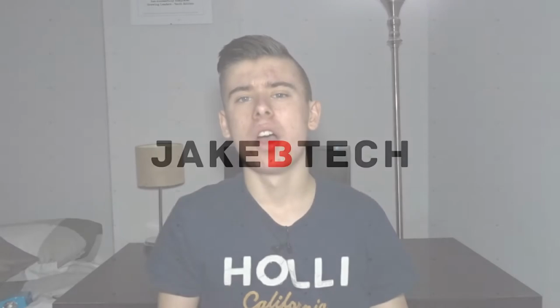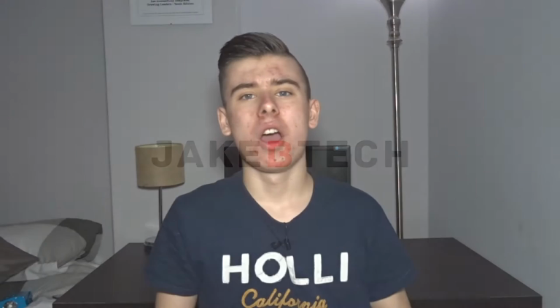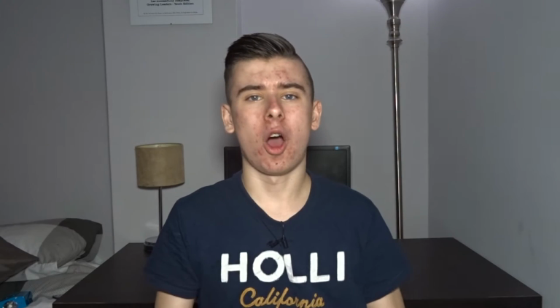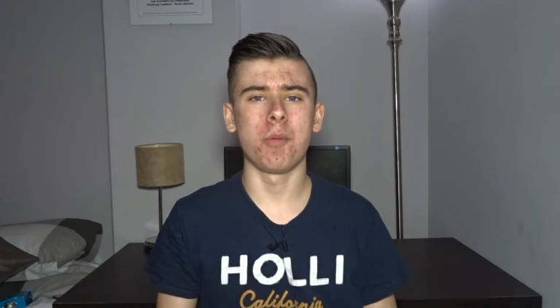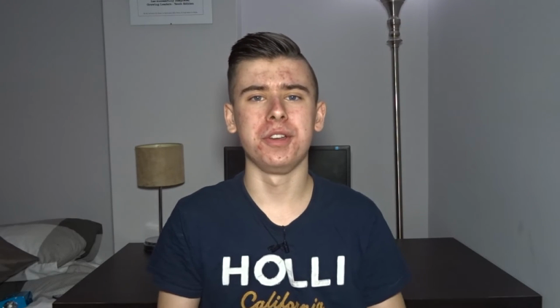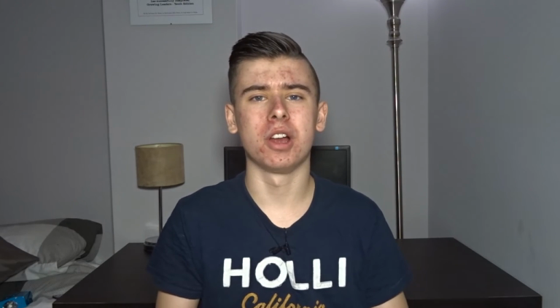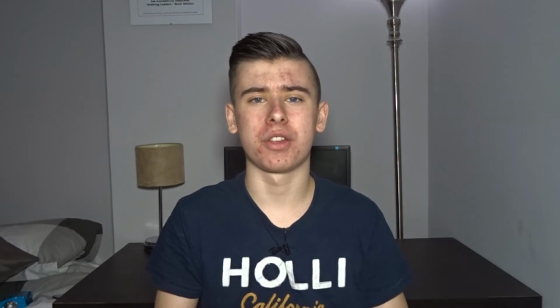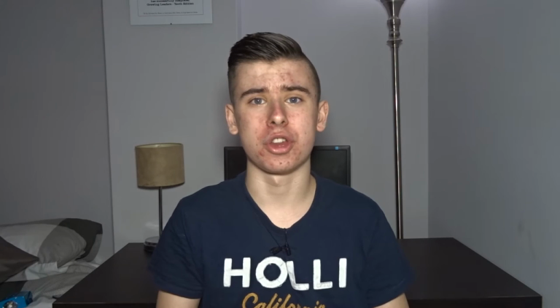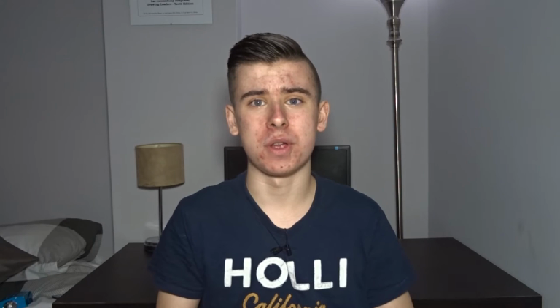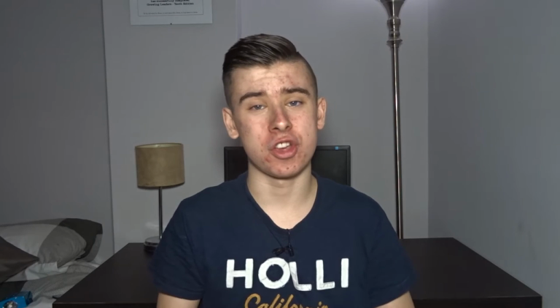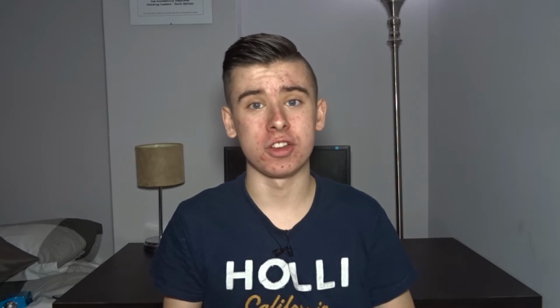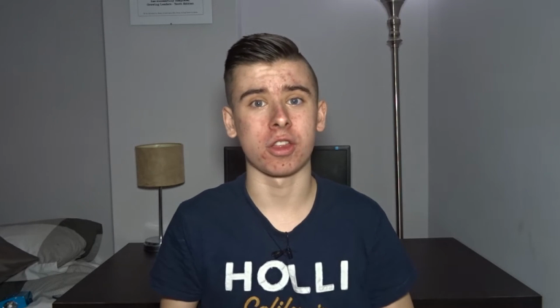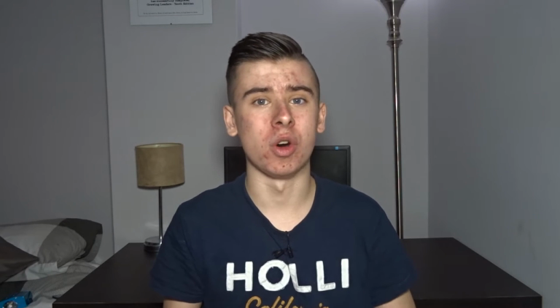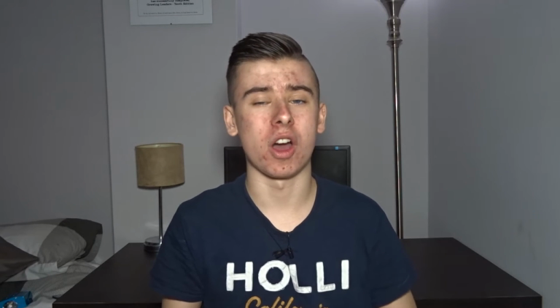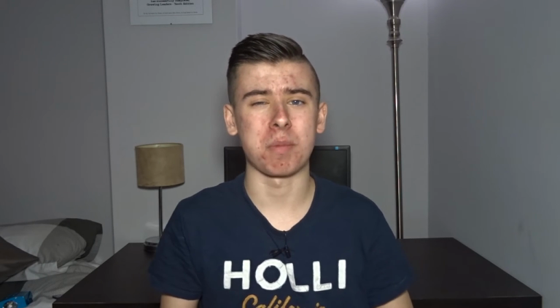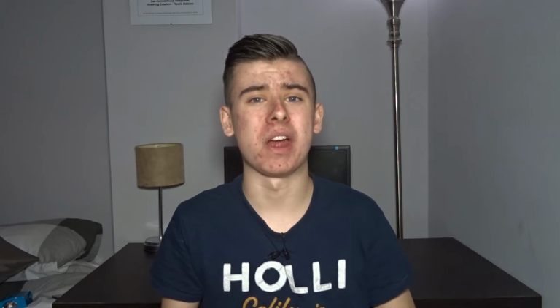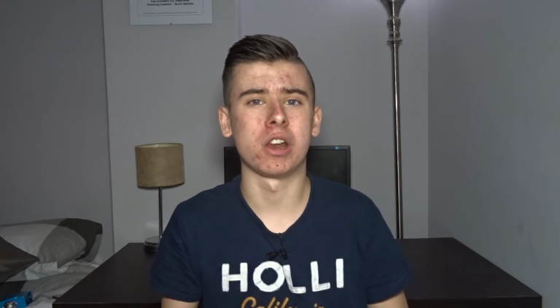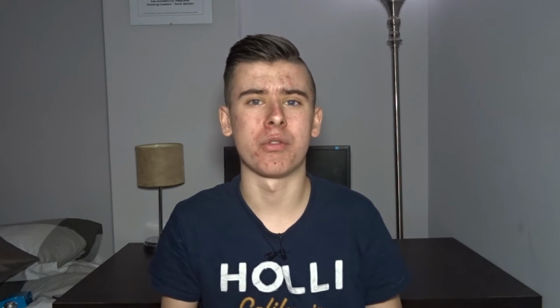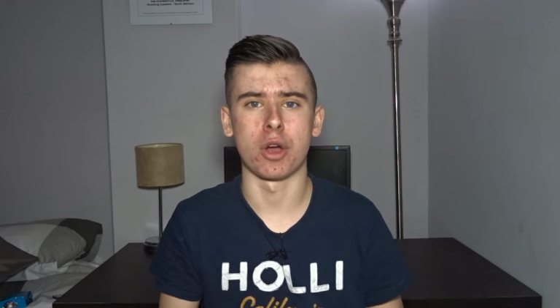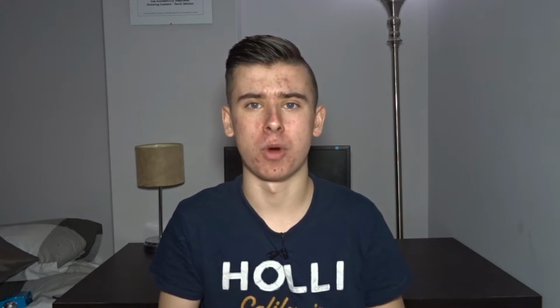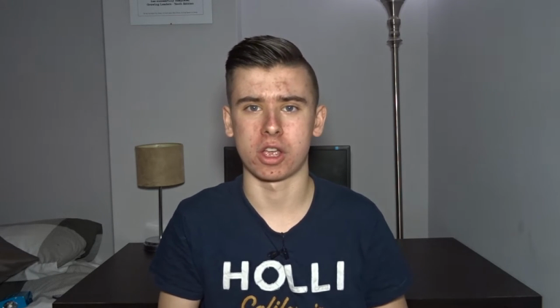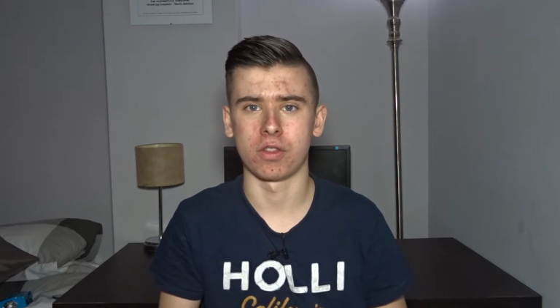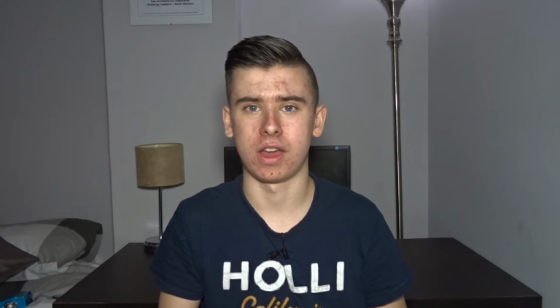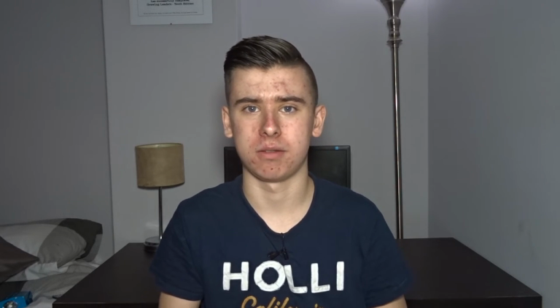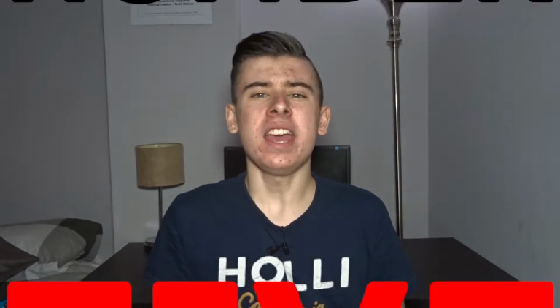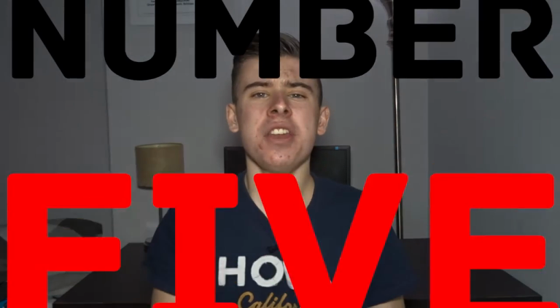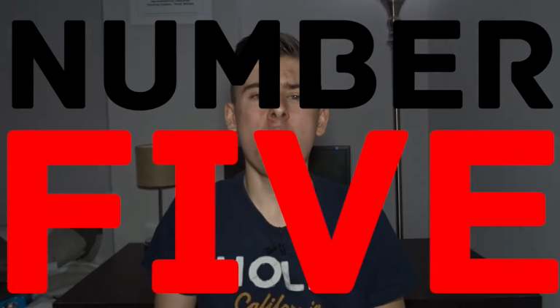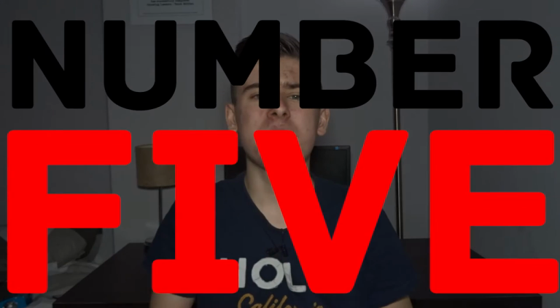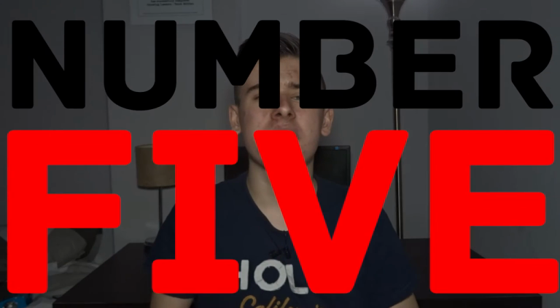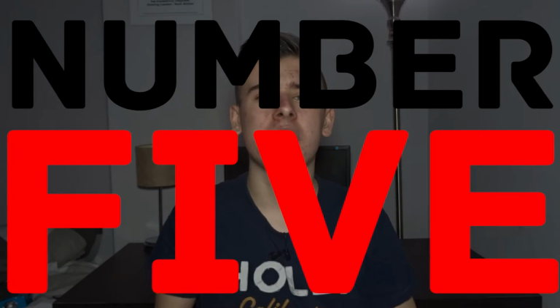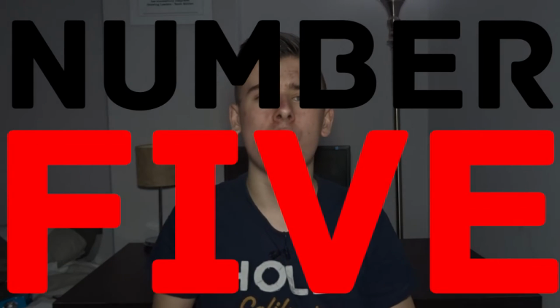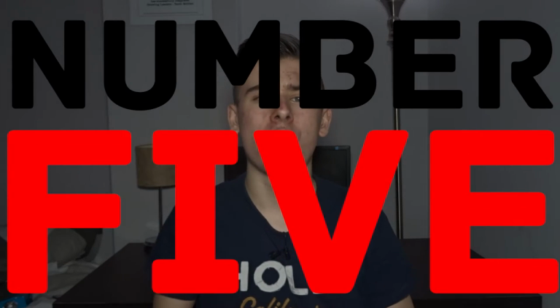I hope you like the new intro you just saw. I spent a lot of time working on that. In no particular order,